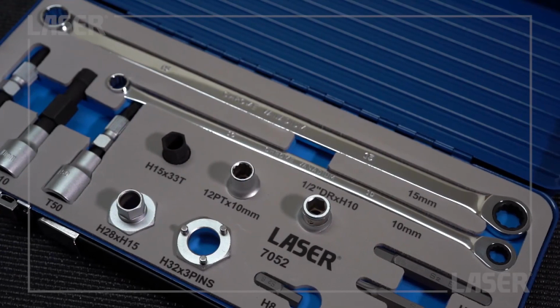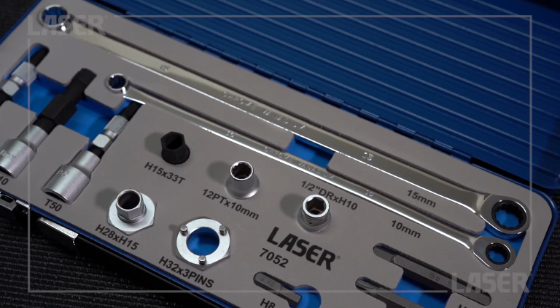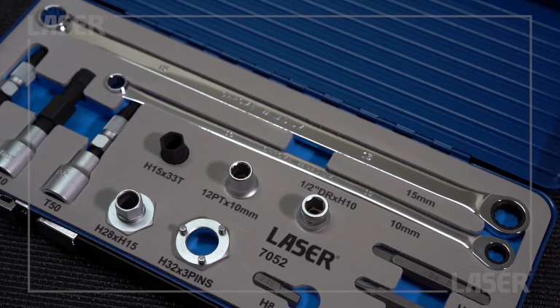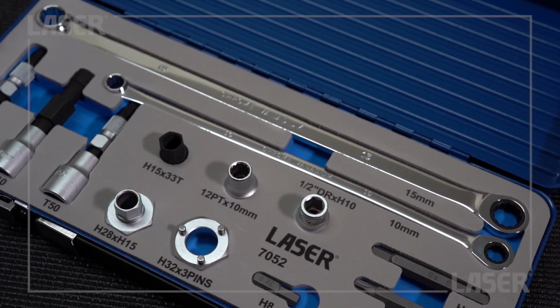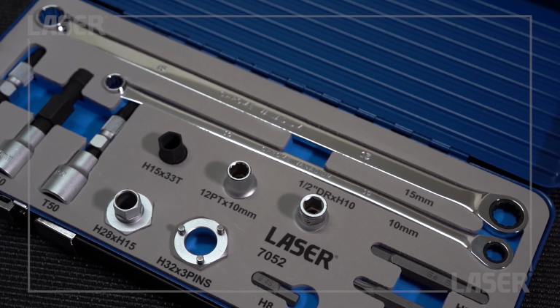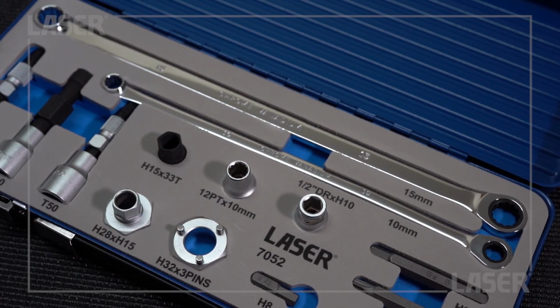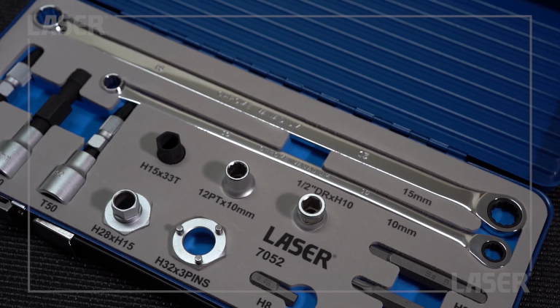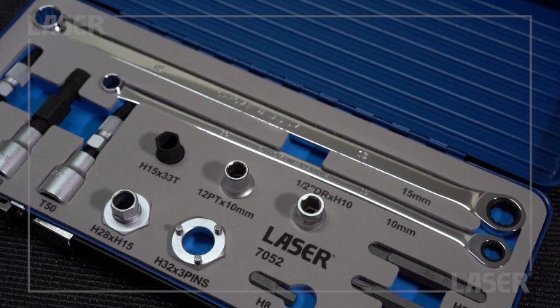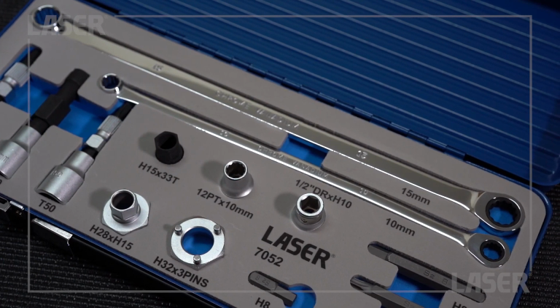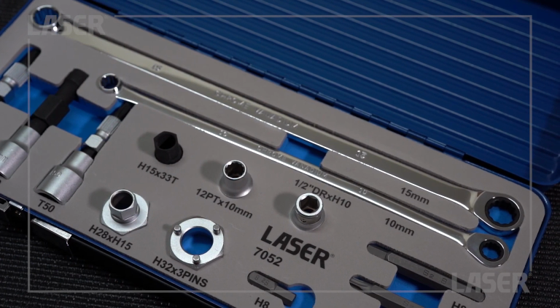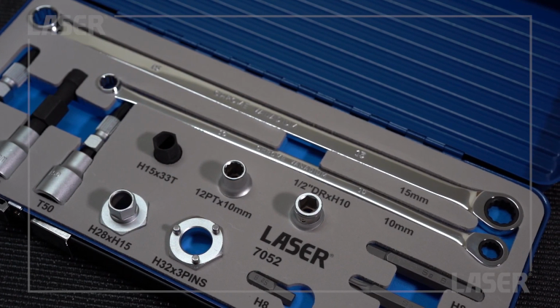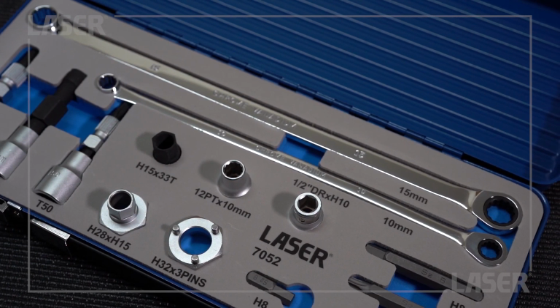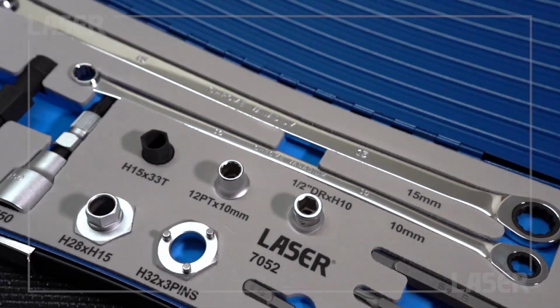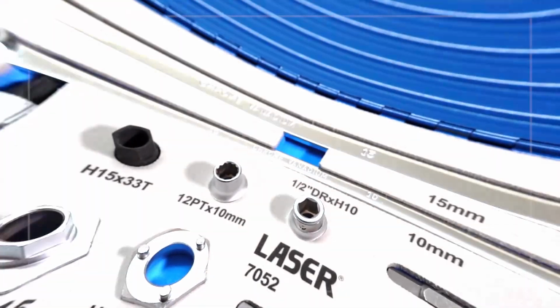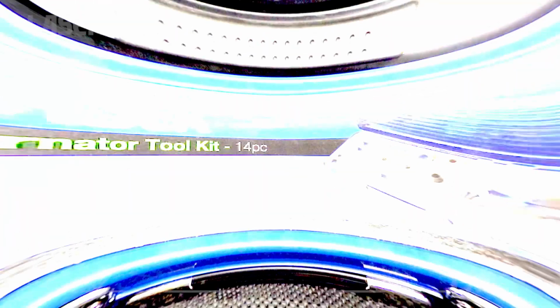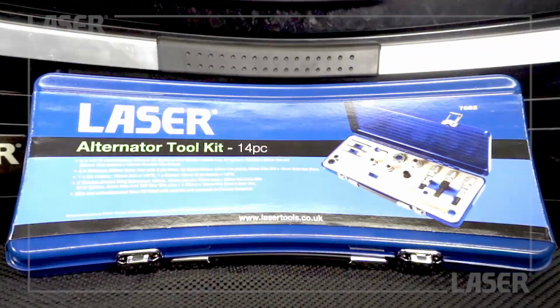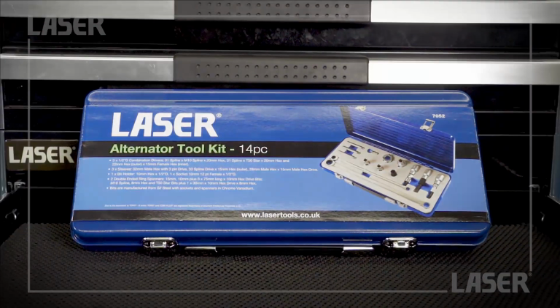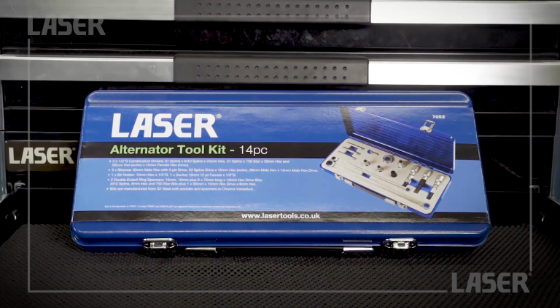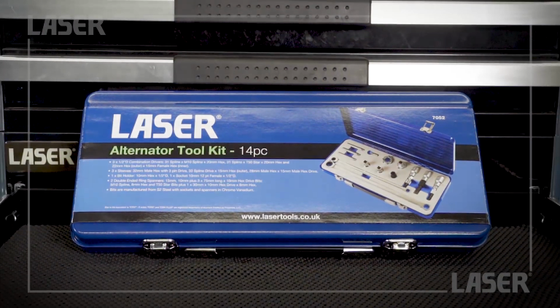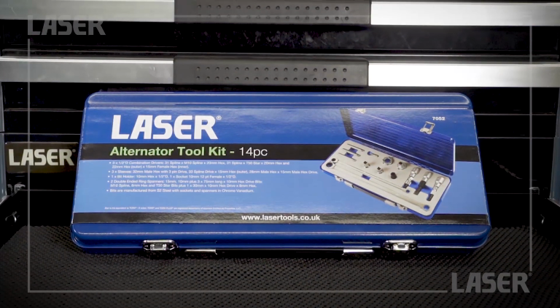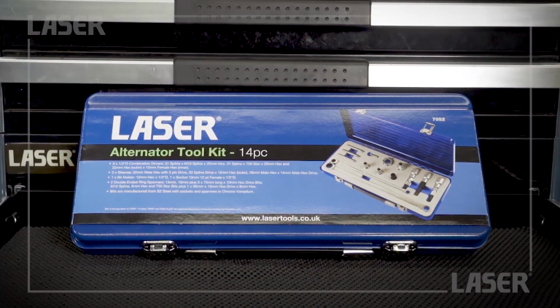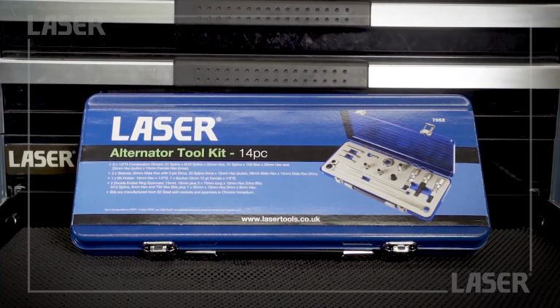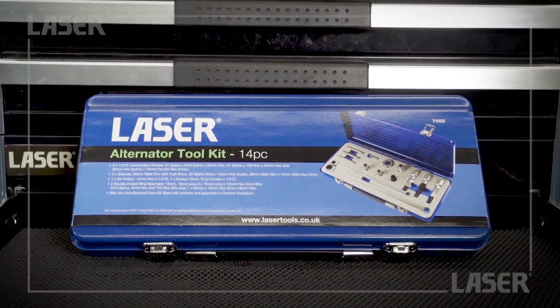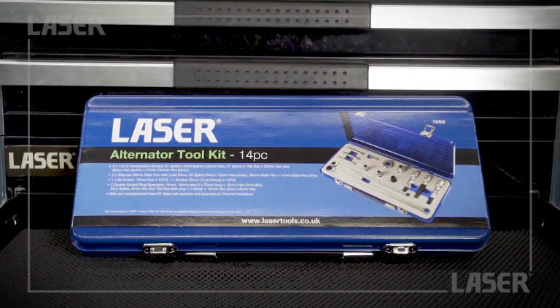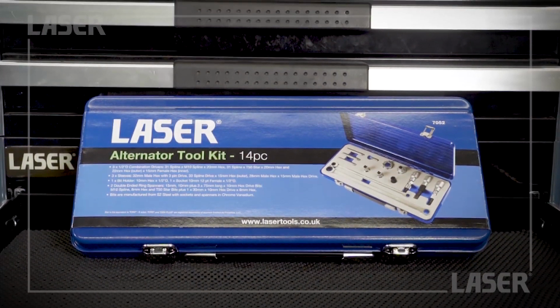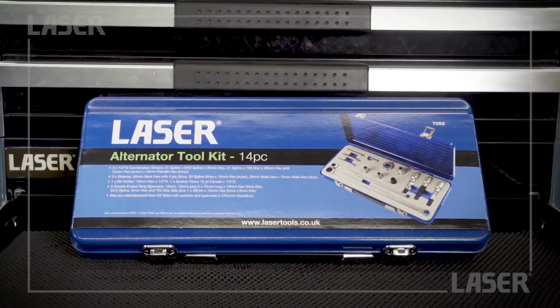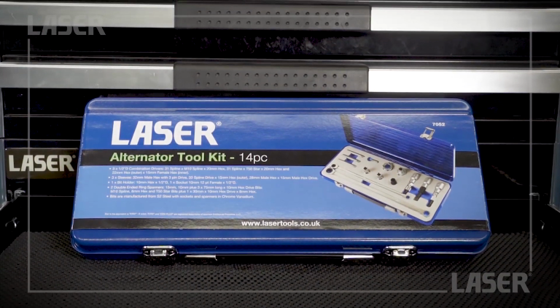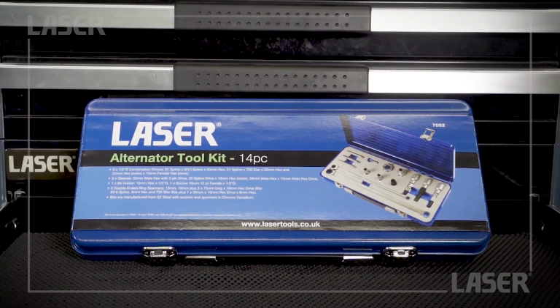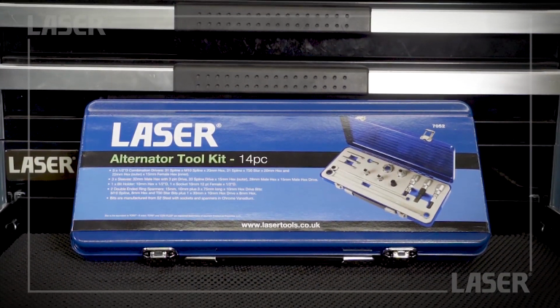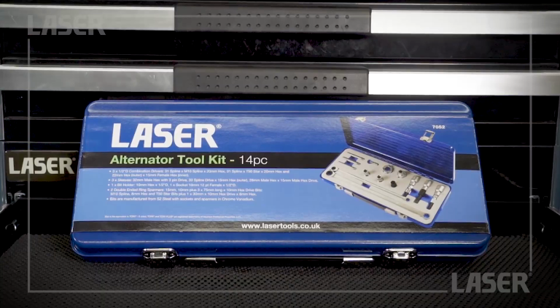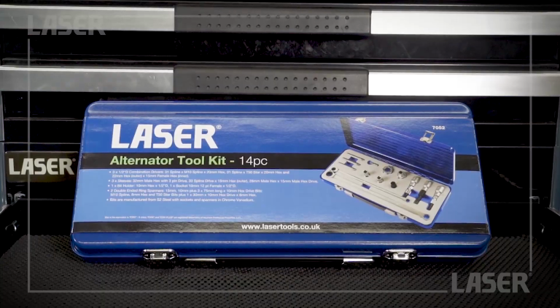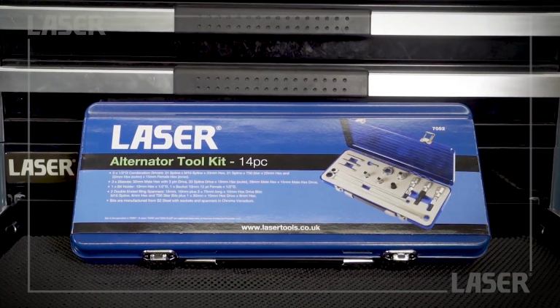This comprehensive alternator pulley tool kit is available now from your Laser tool stockist.